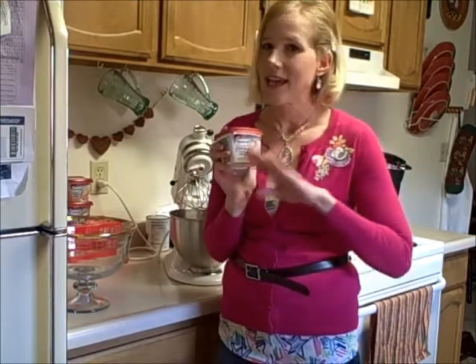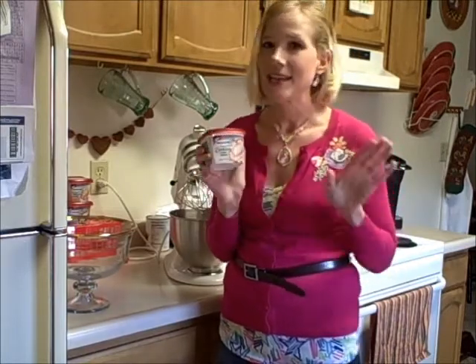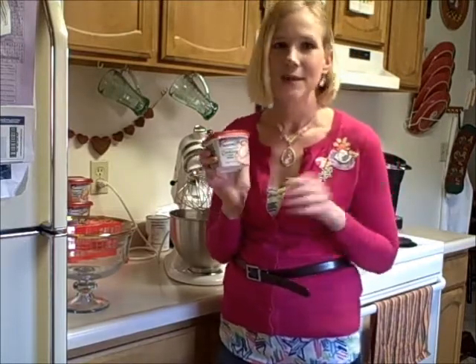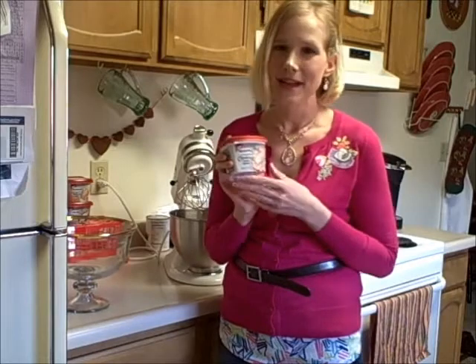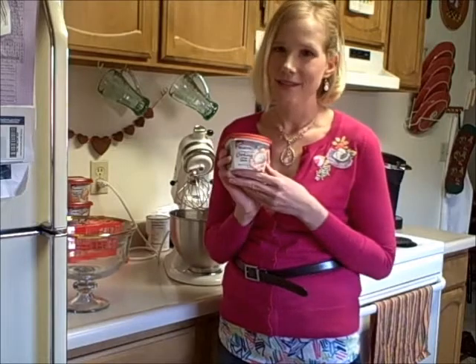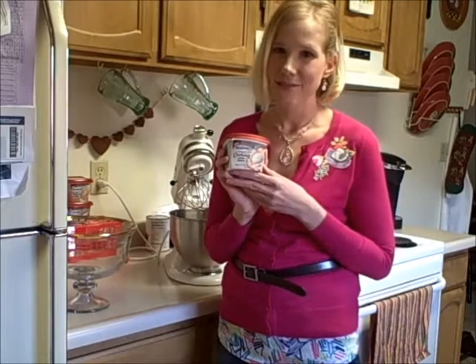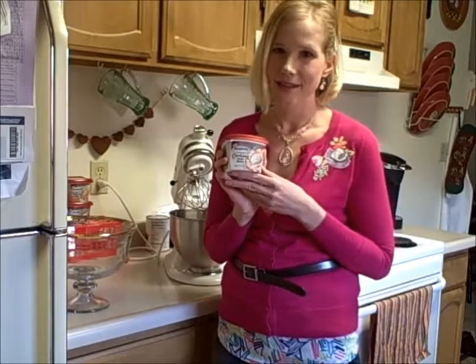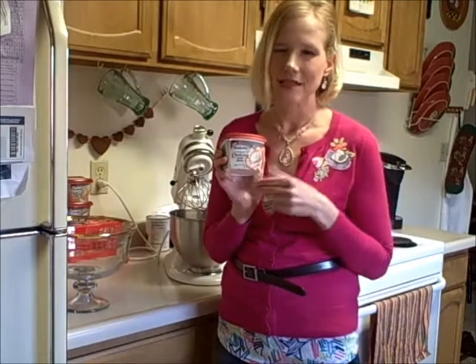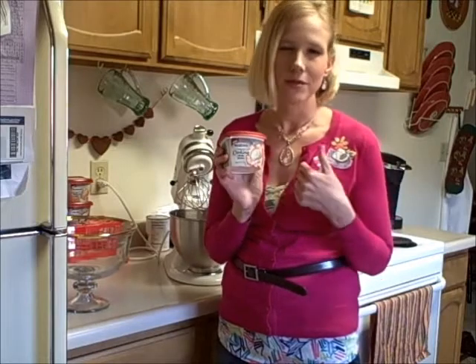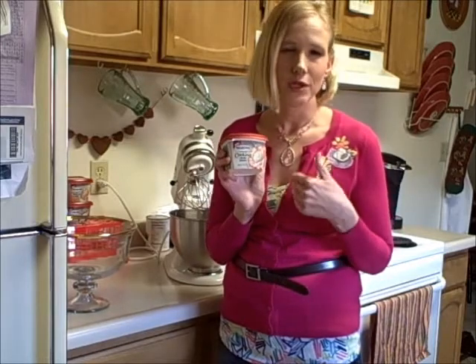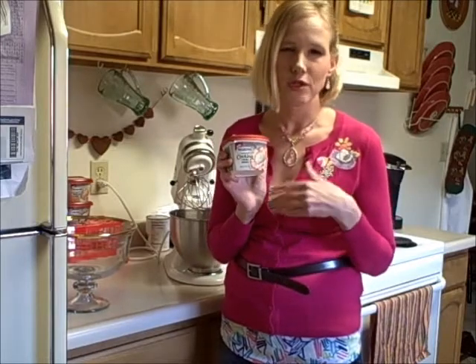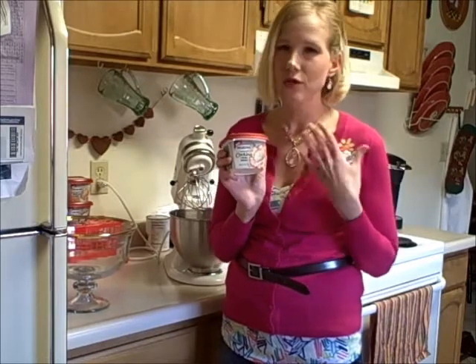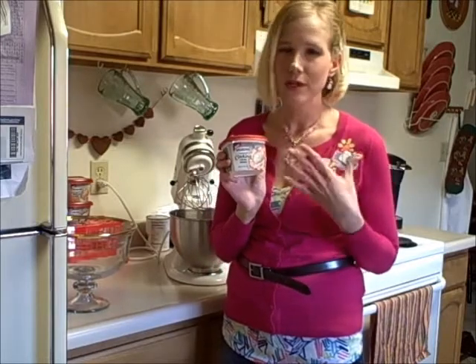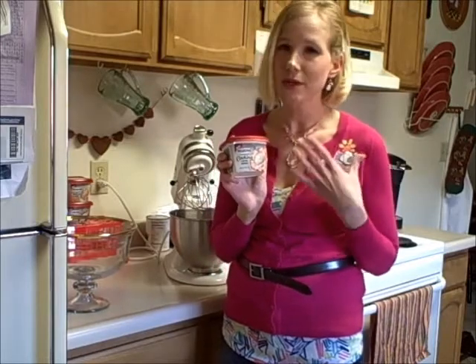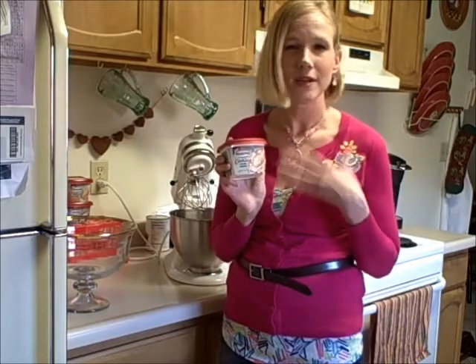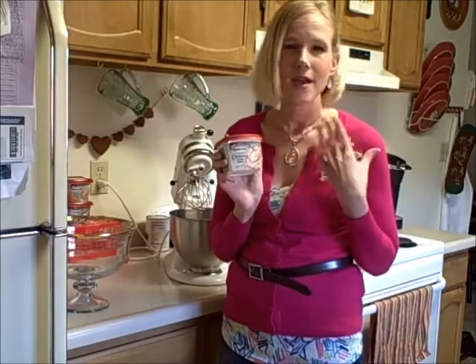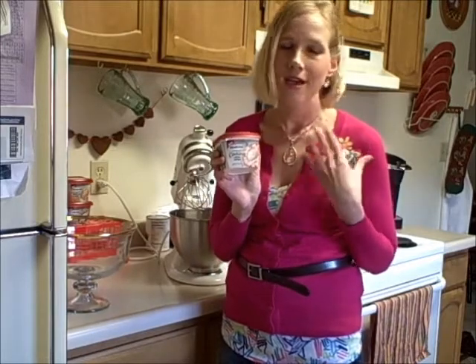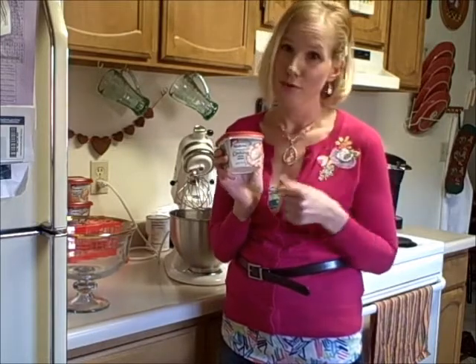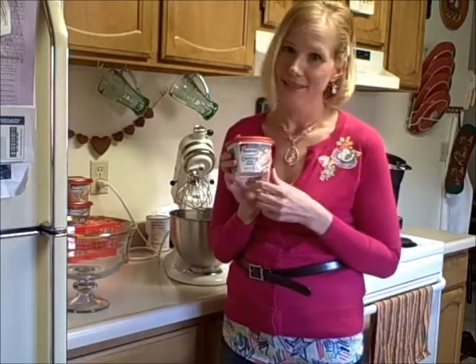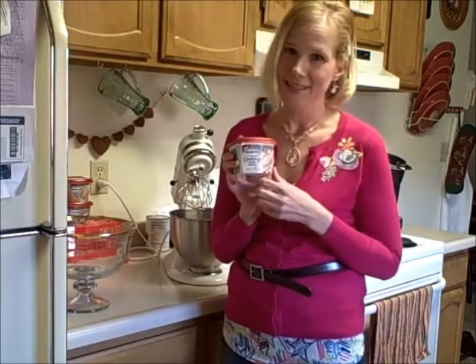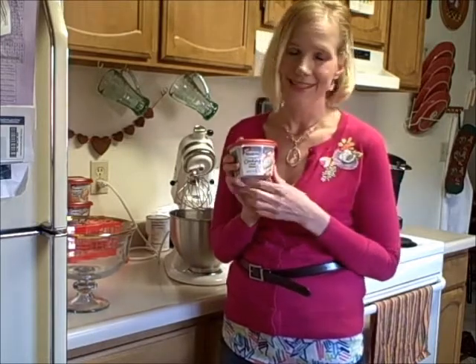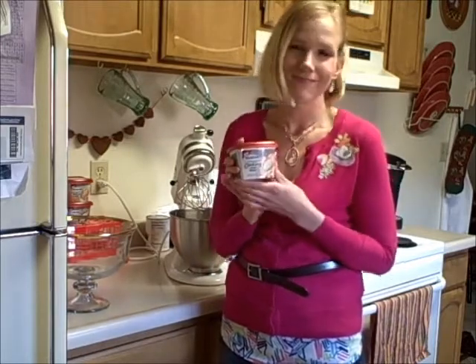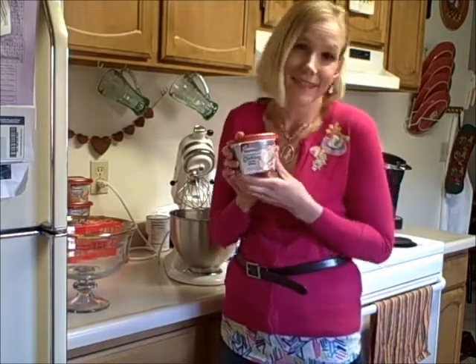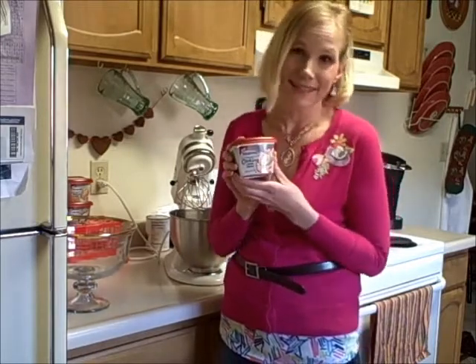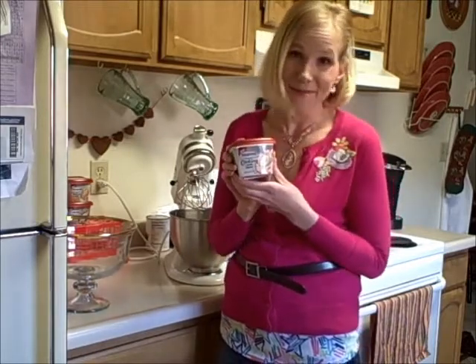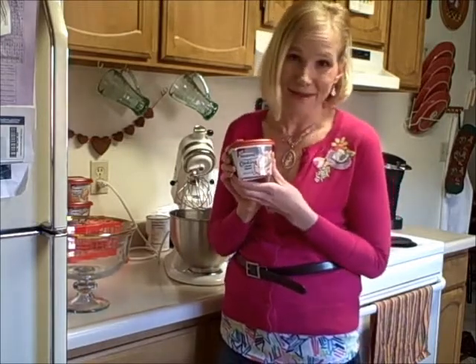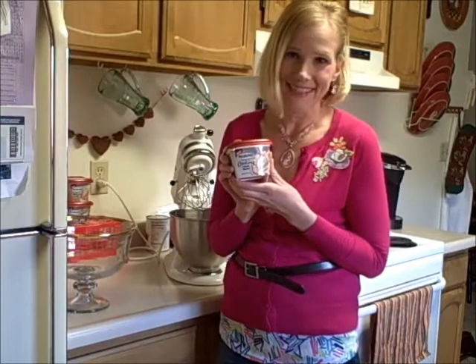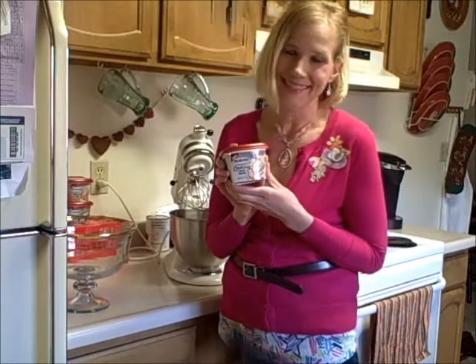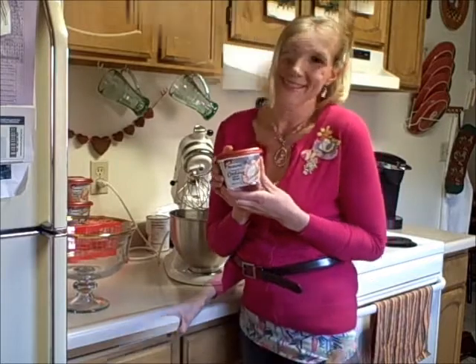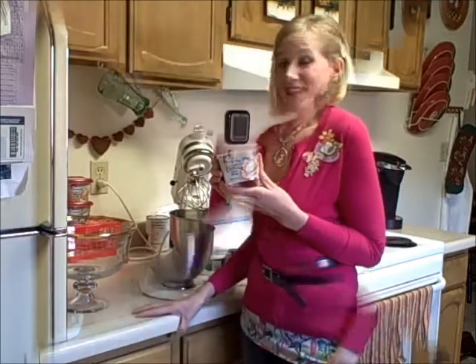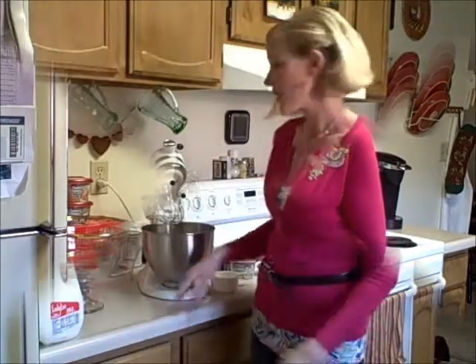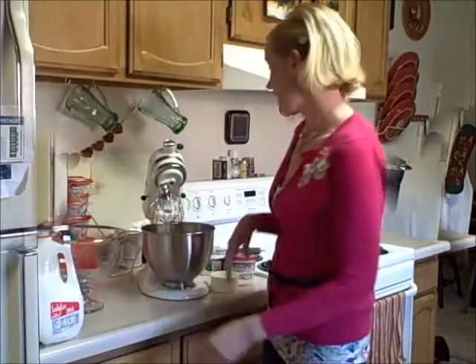I just bet it's gonna be richer, creamier, and more delicious. It's gonna be fabulous. Let's get started.